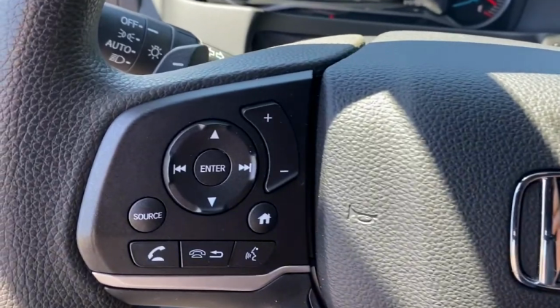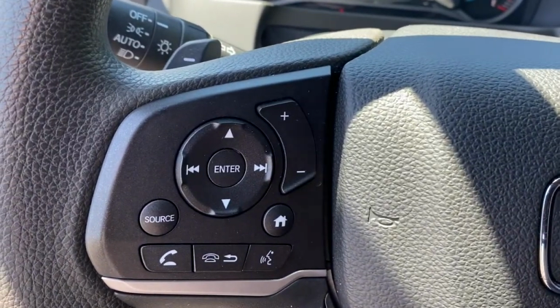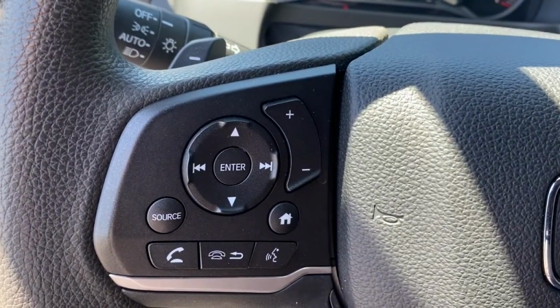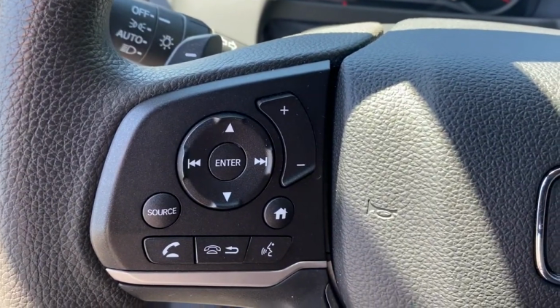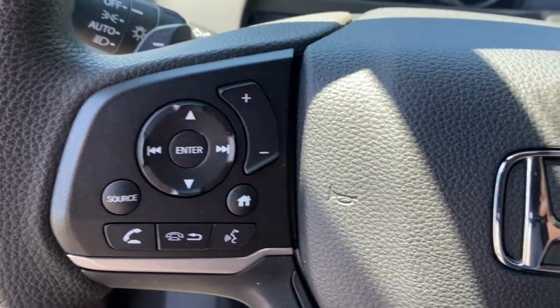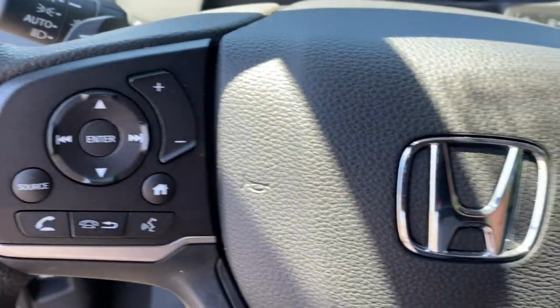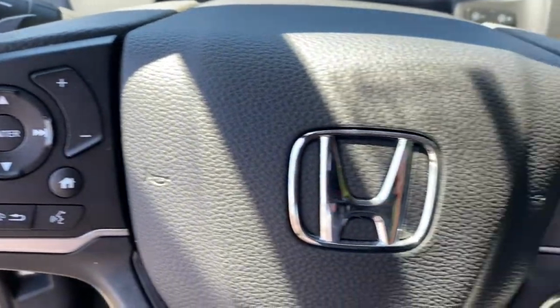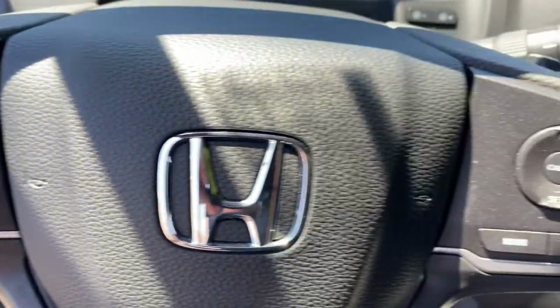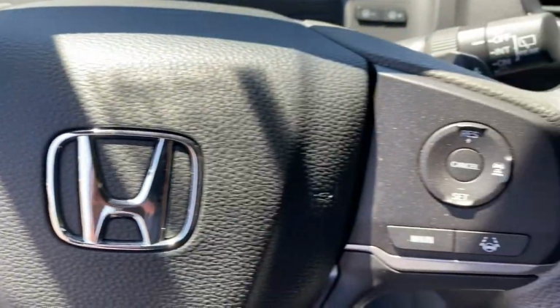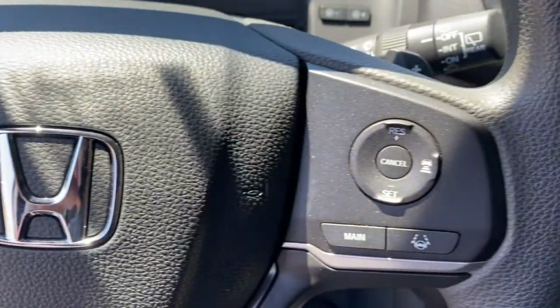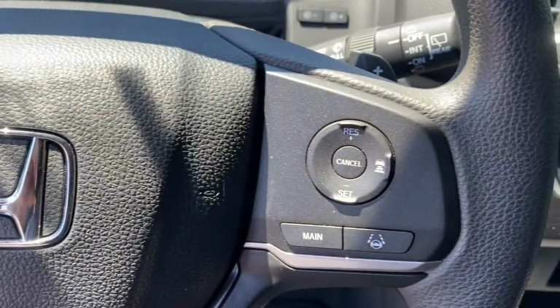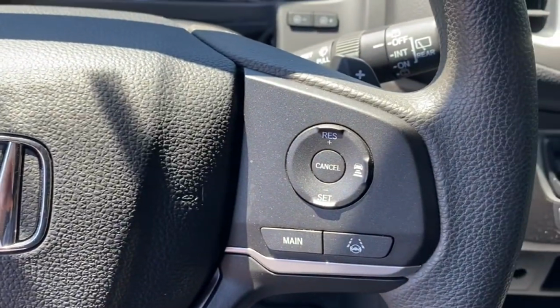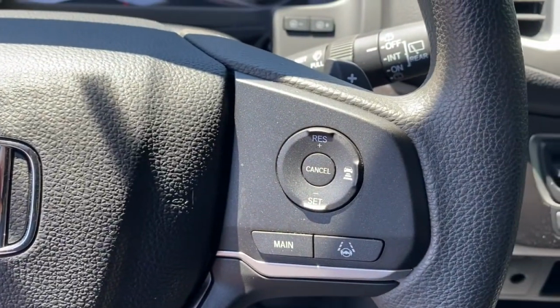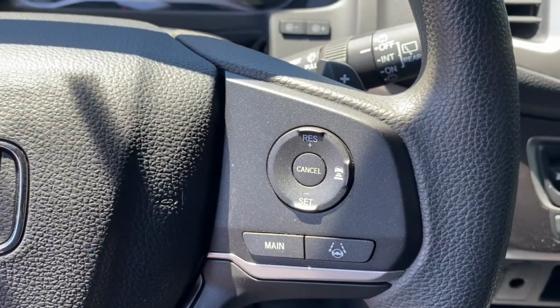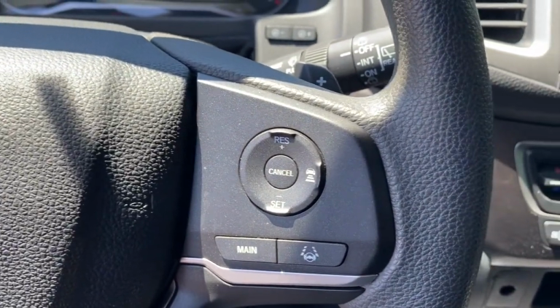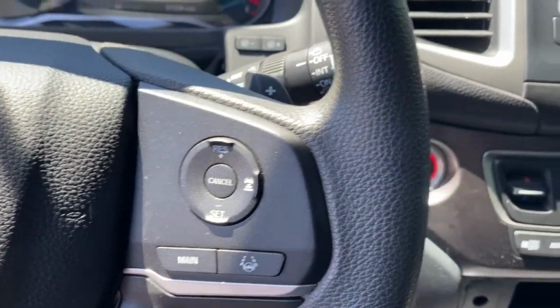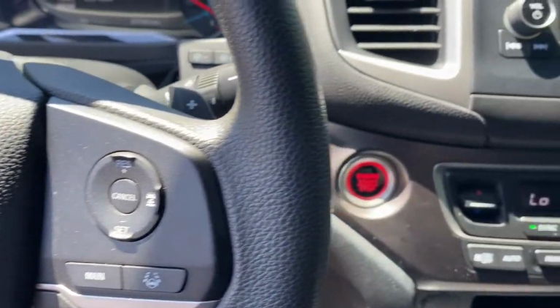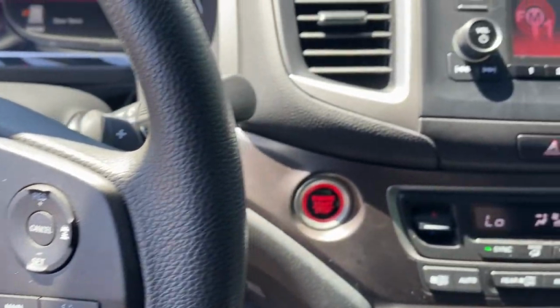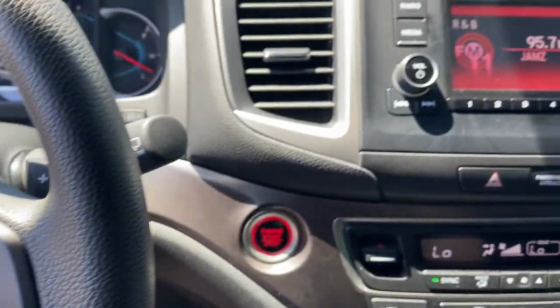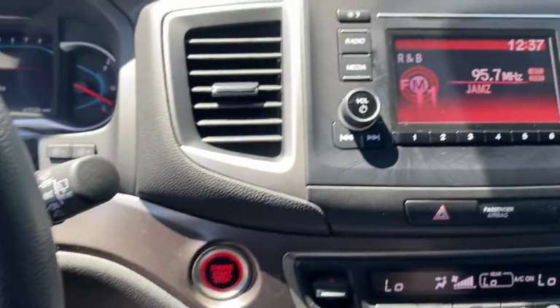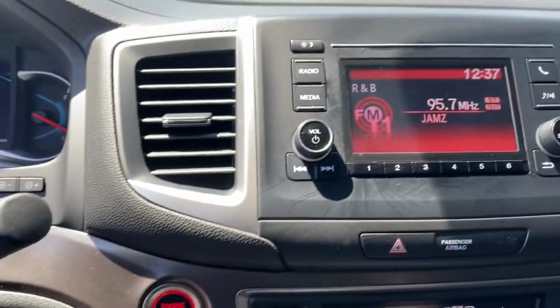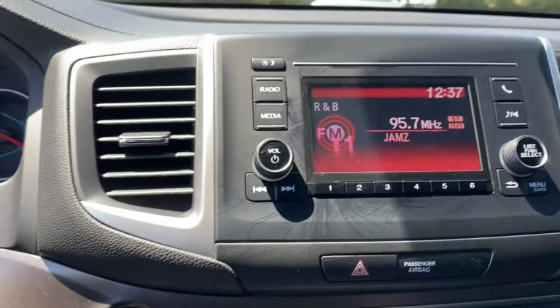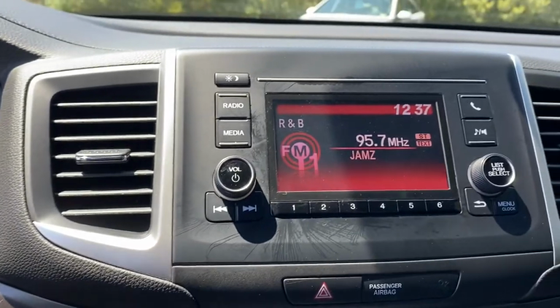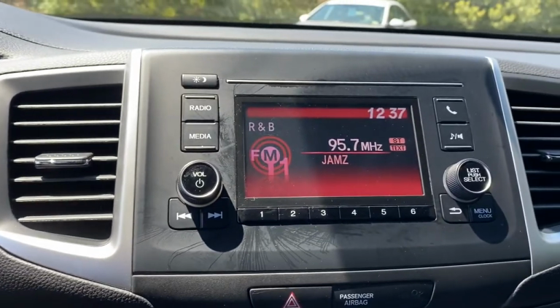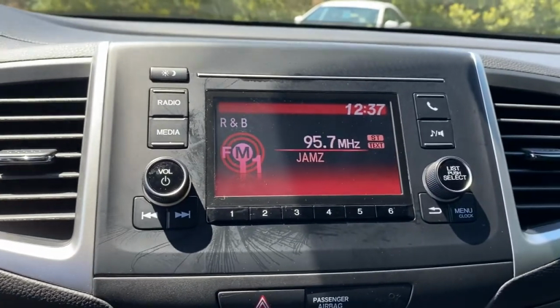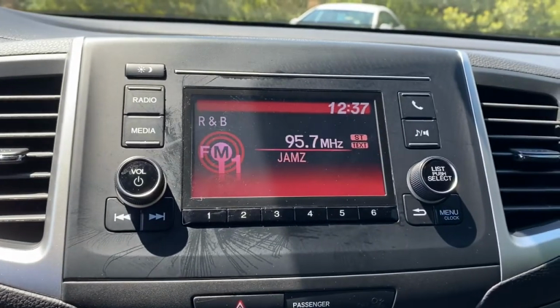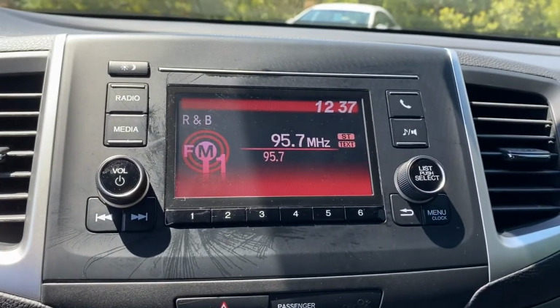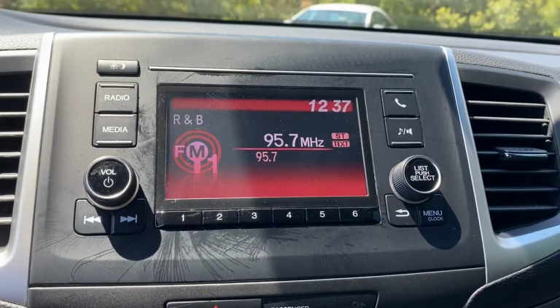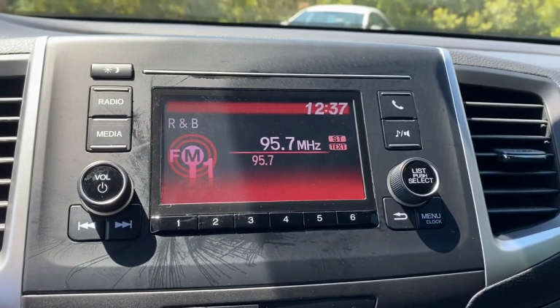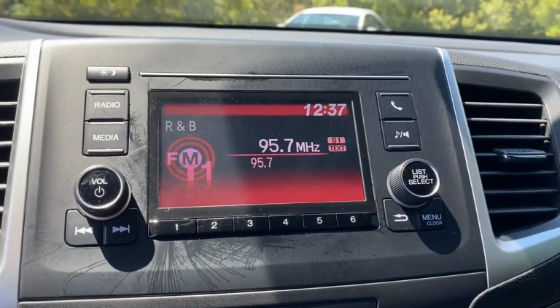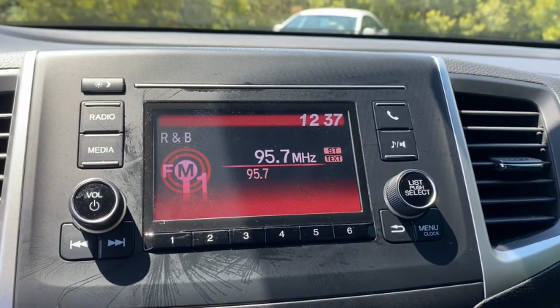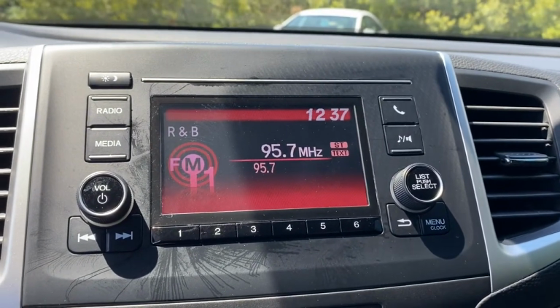Feel confident and comfortable on every excursion in the clever and versatile Passport. We can put you in the driver's seat today.